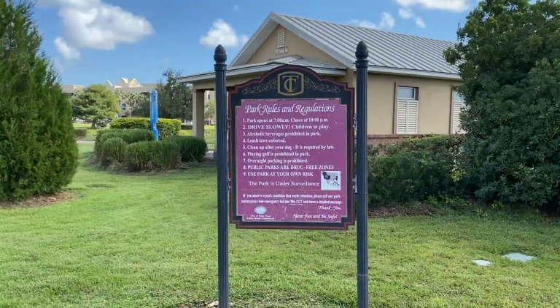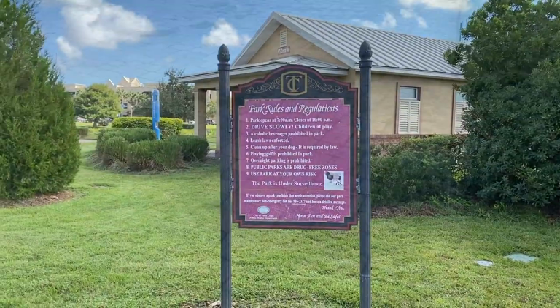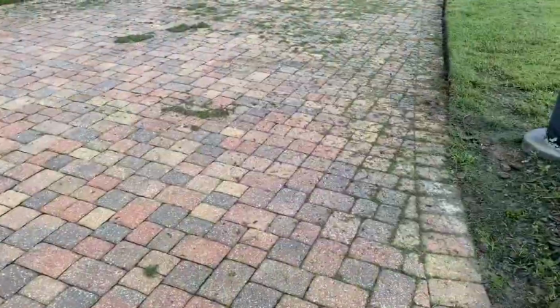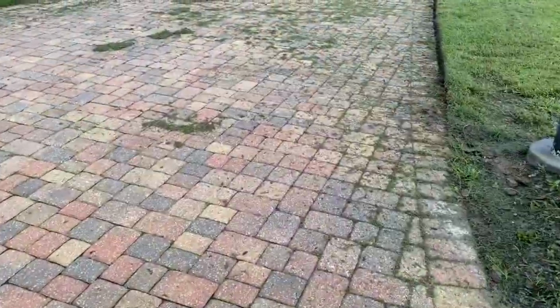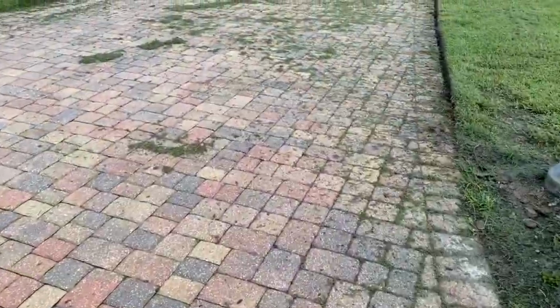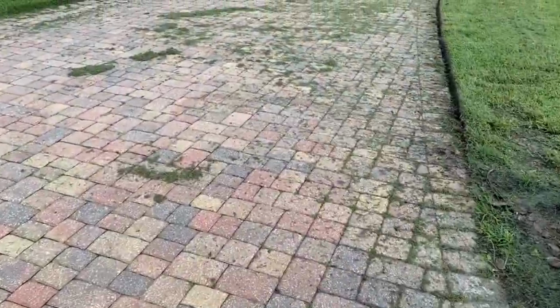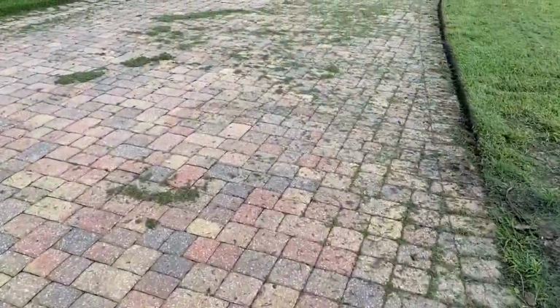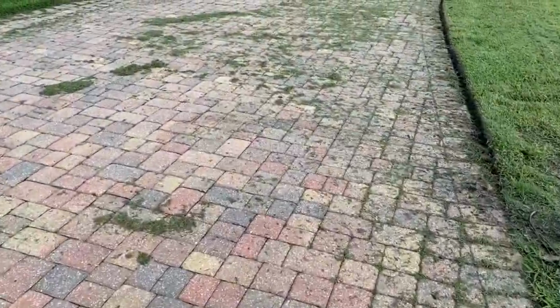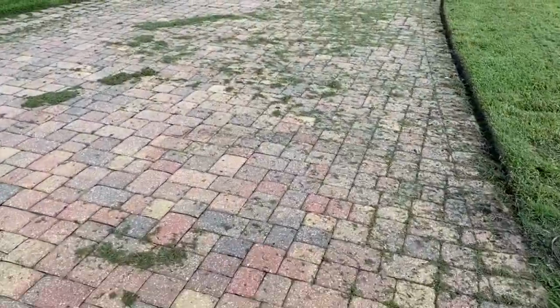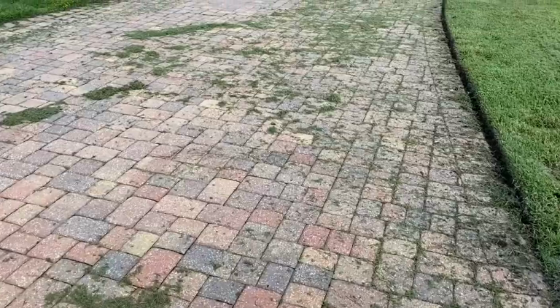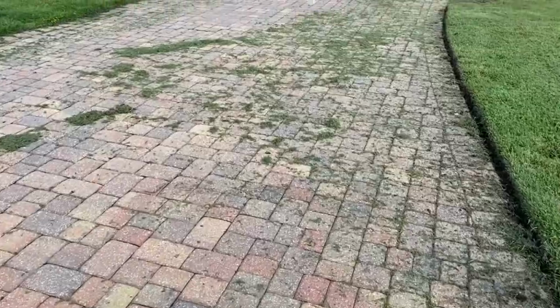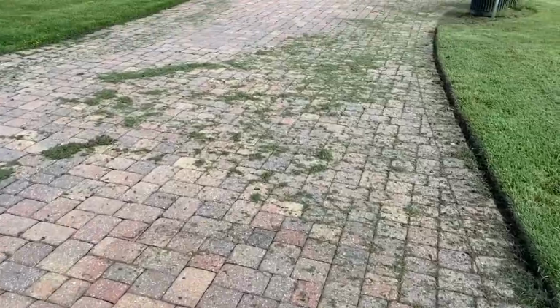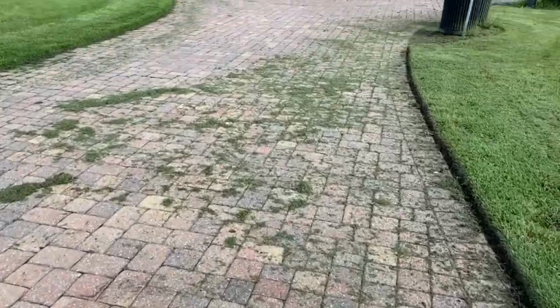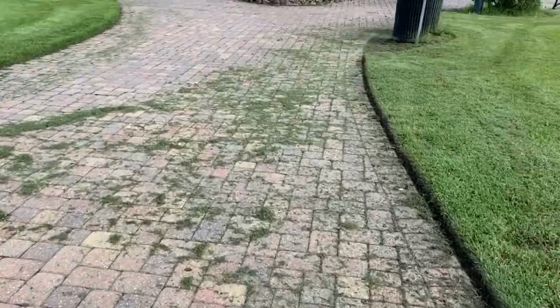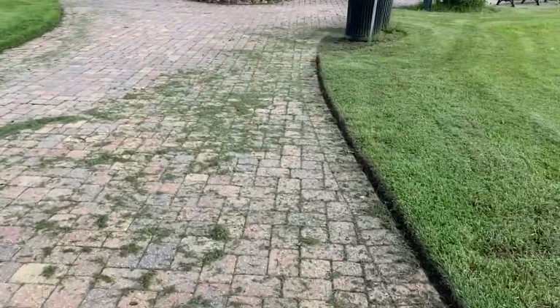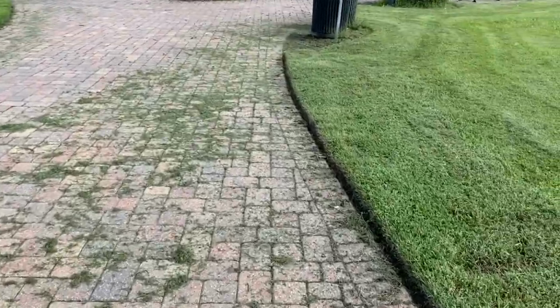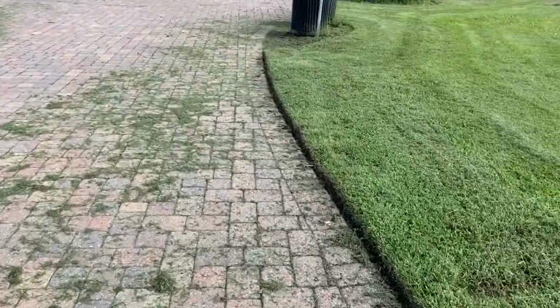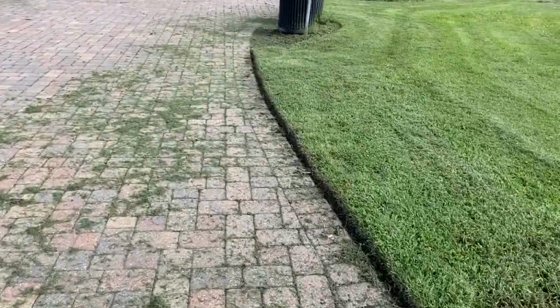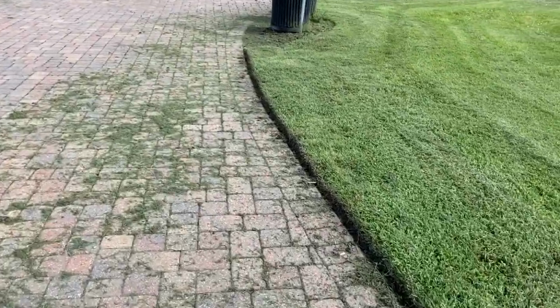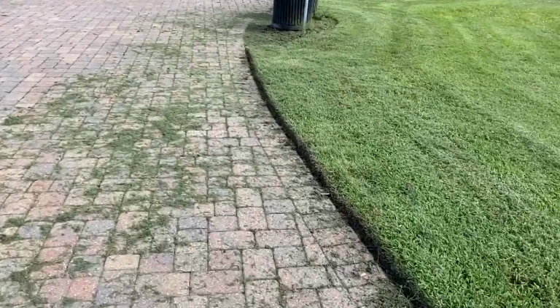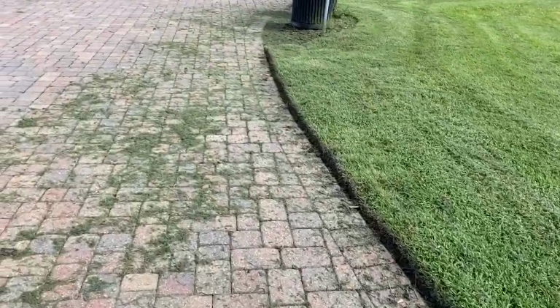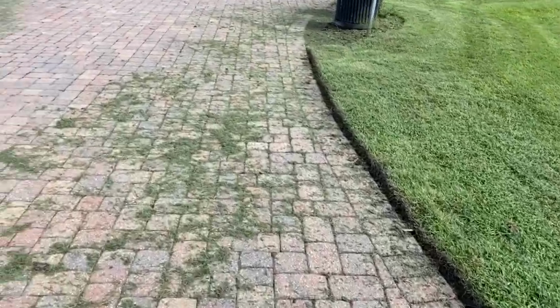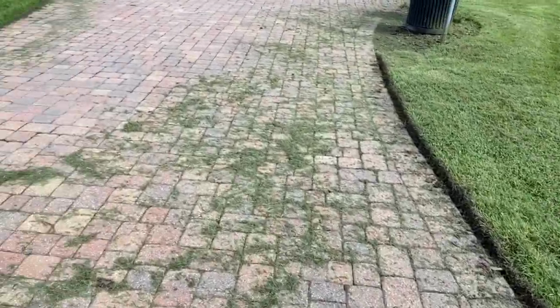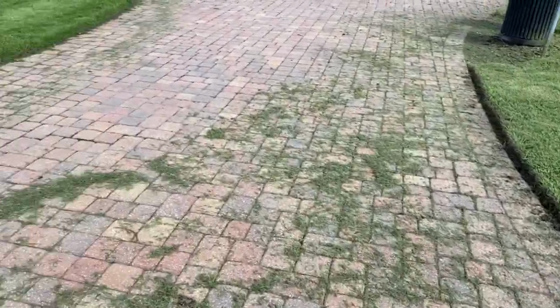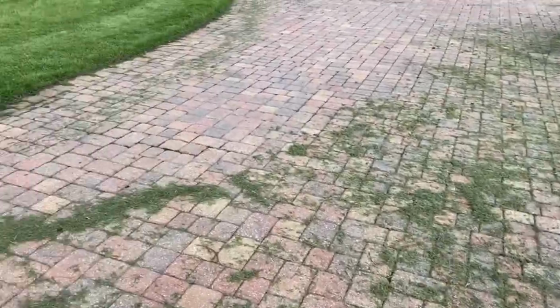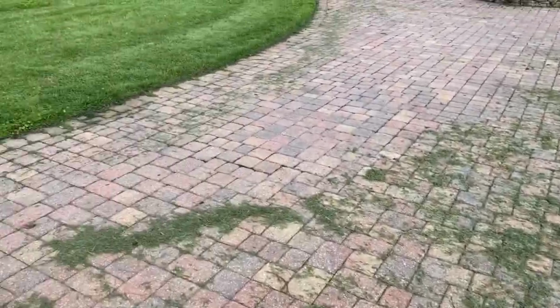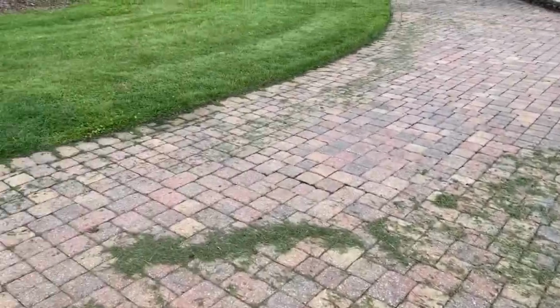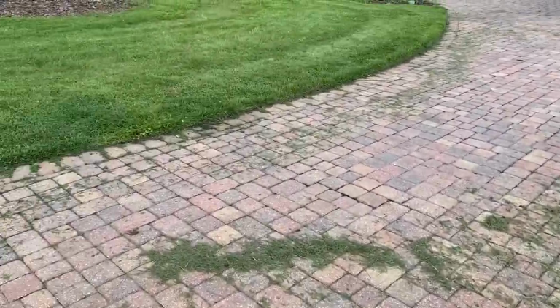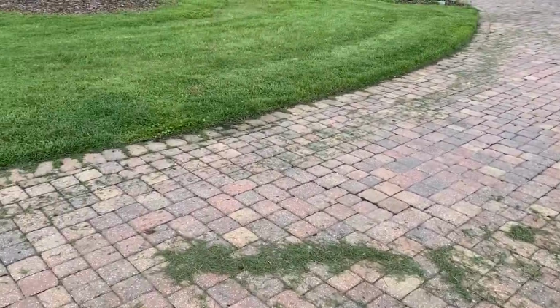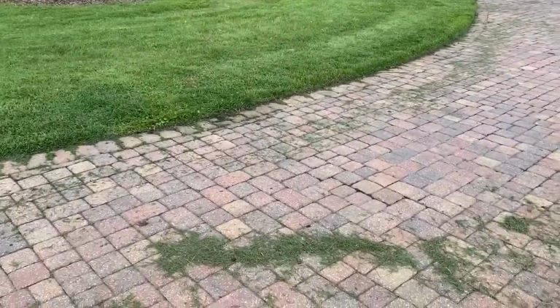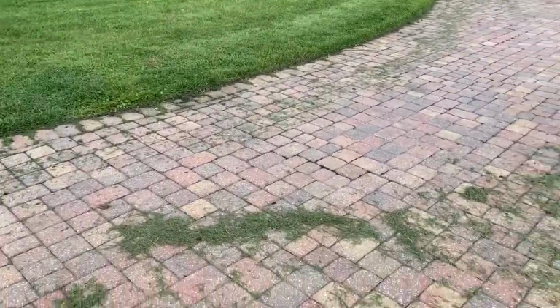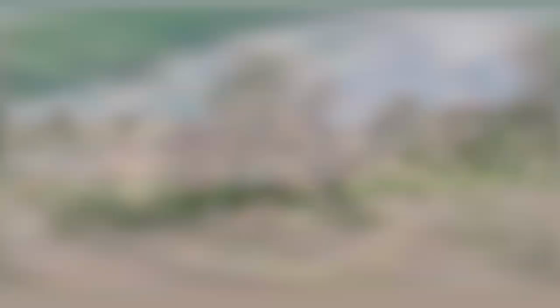It looks like they're doing a little bit of maintenance and cutting the grass right now. We definitely appreciate all the work.